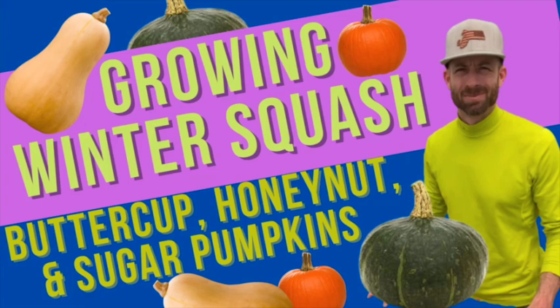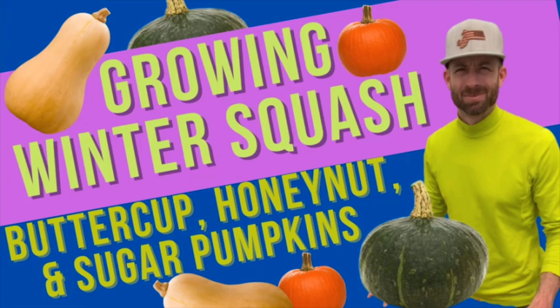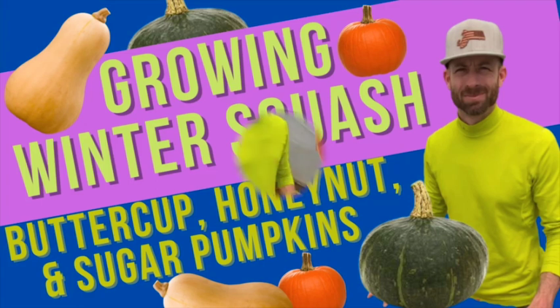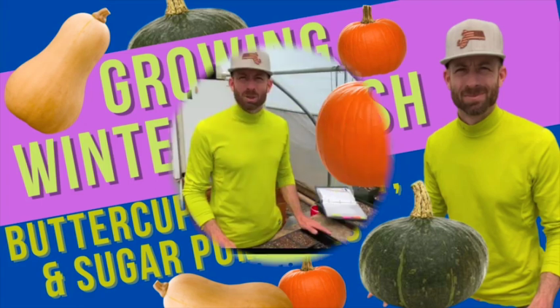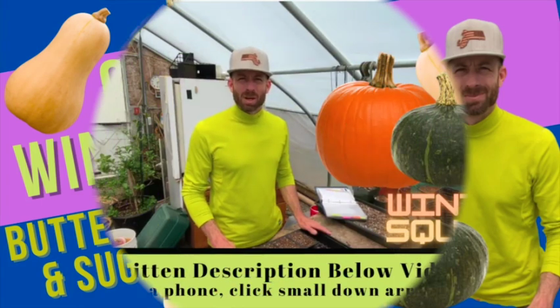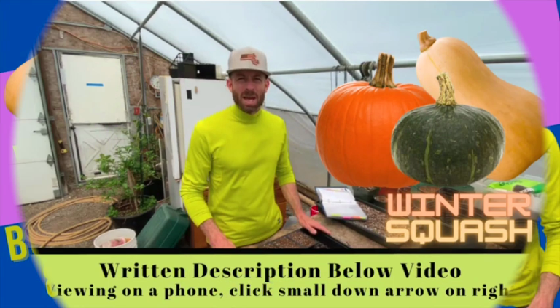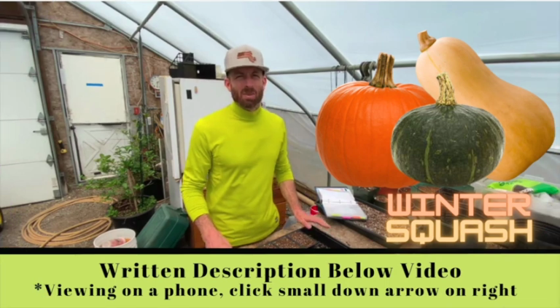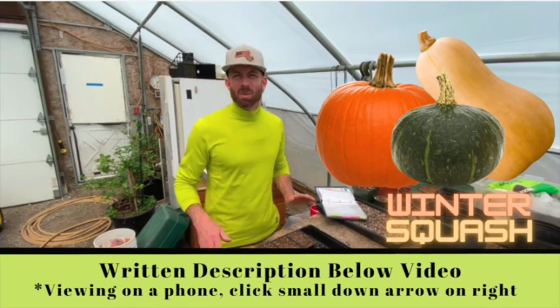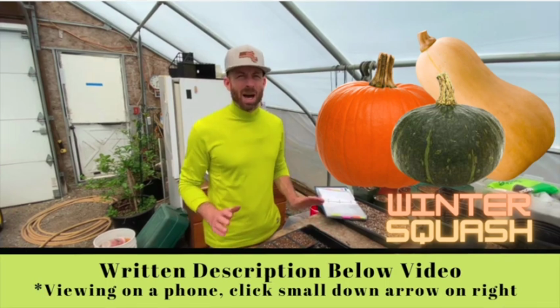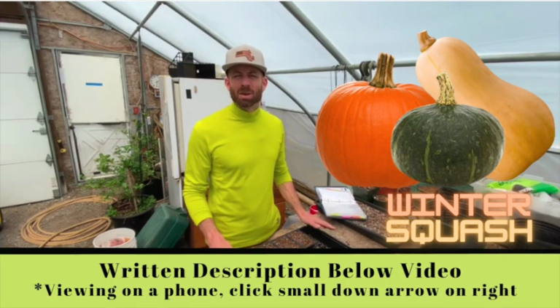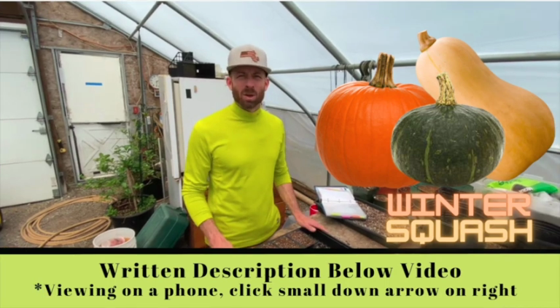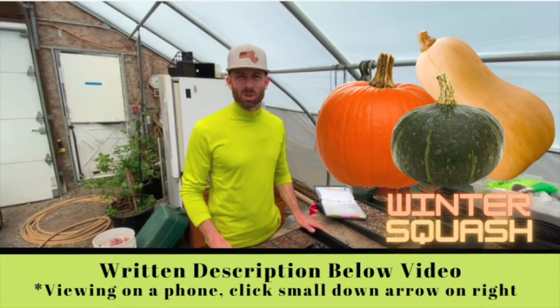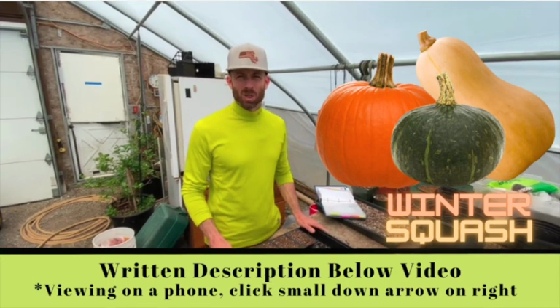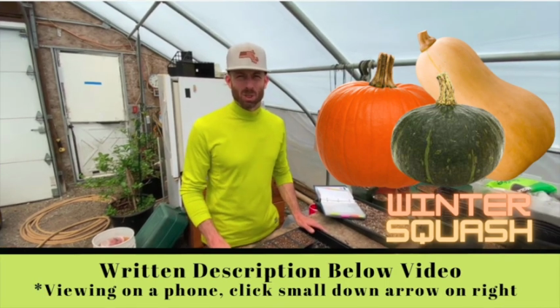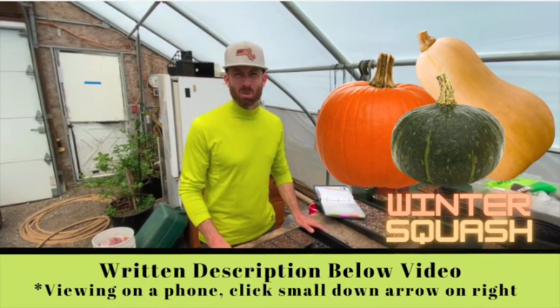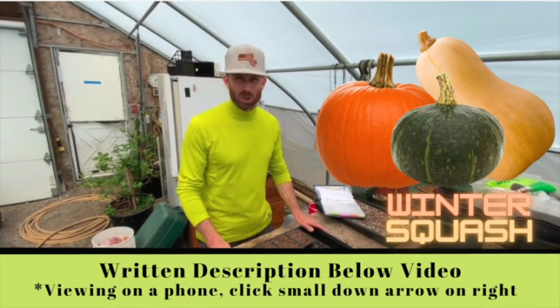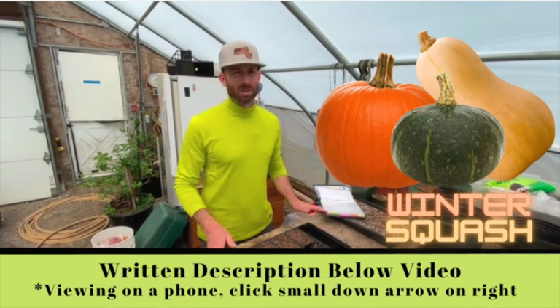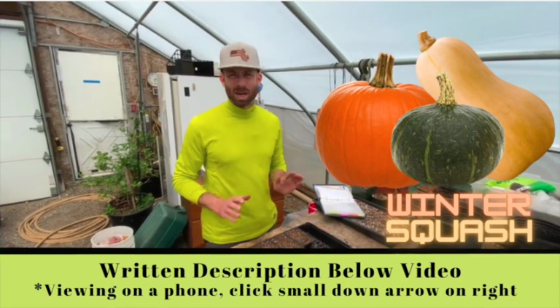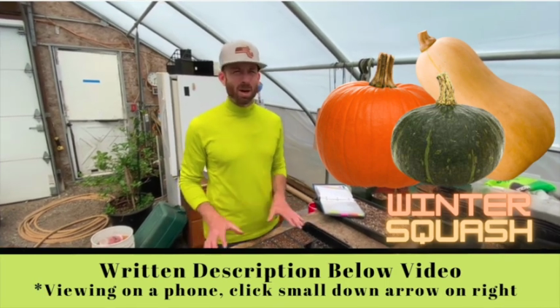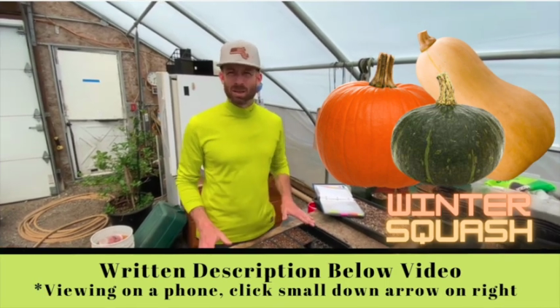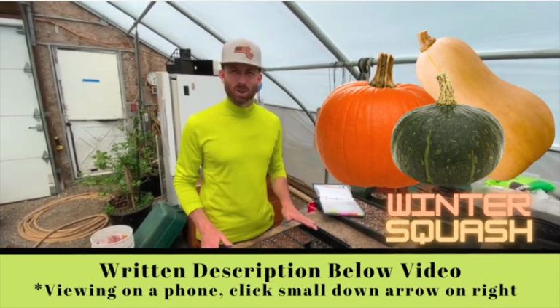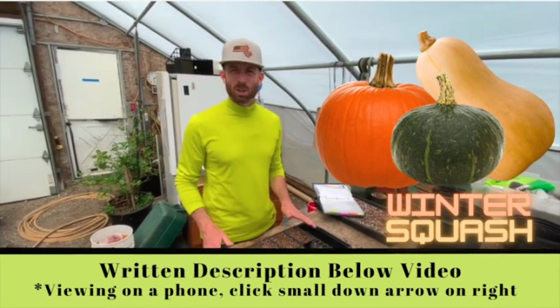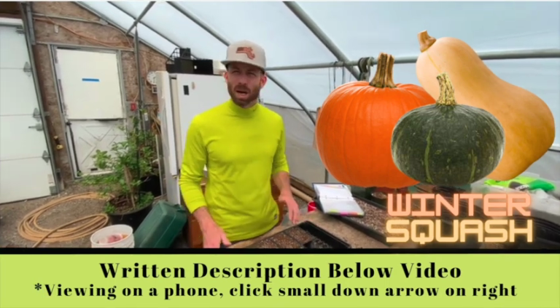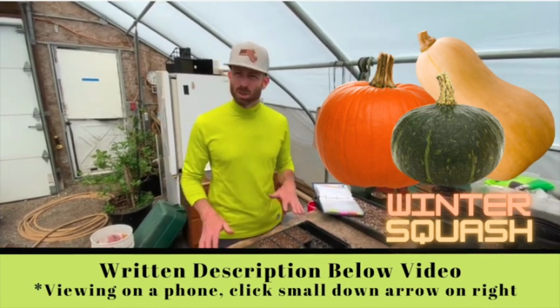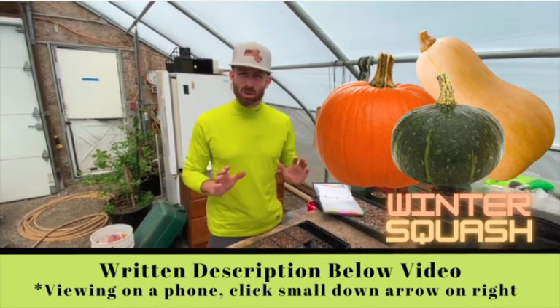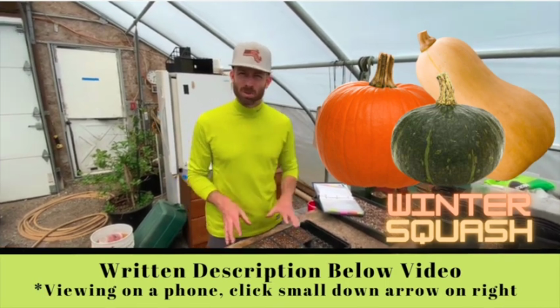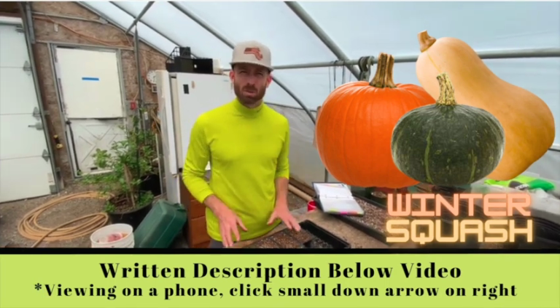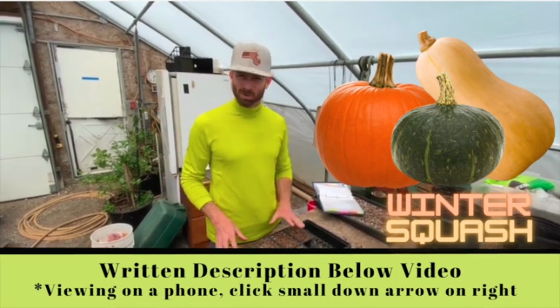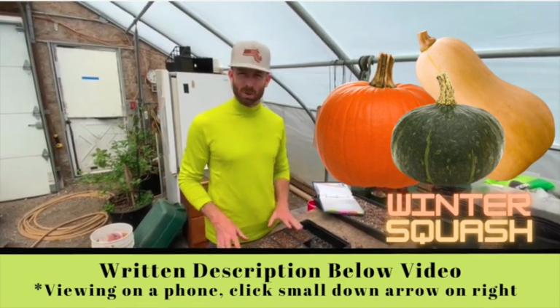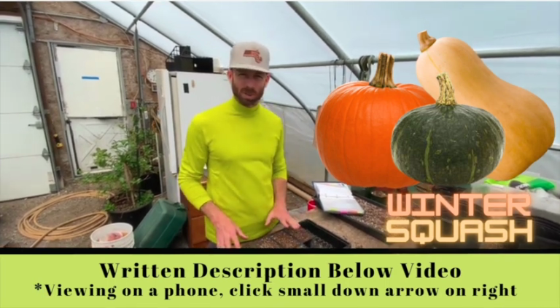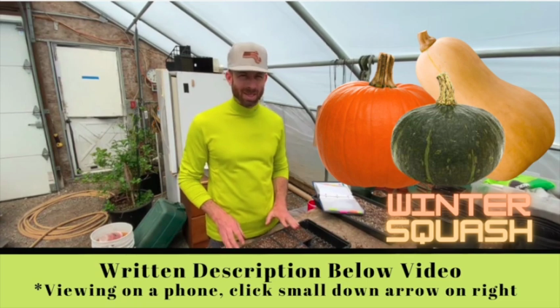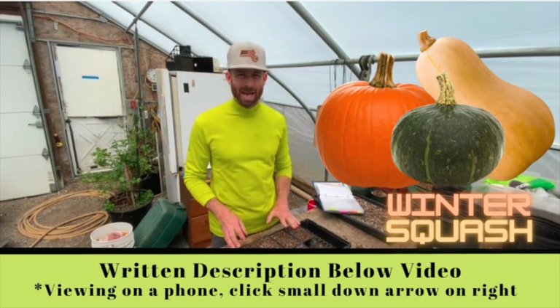I love winter squash so much that I want it in as early as possible, so I'm going to do my first planting now.